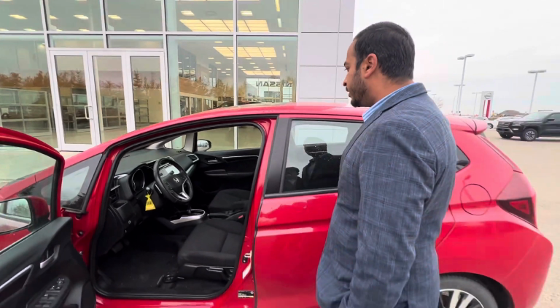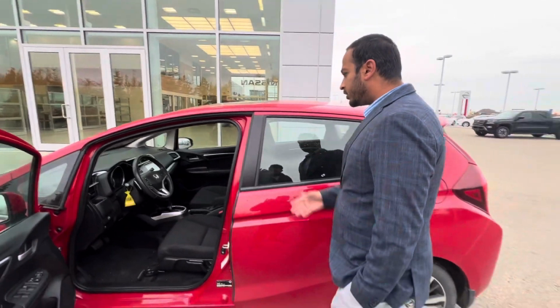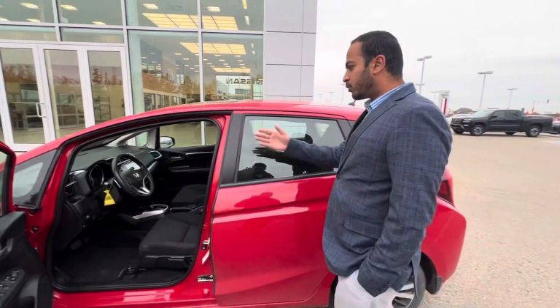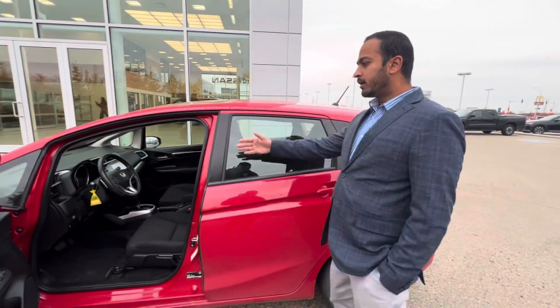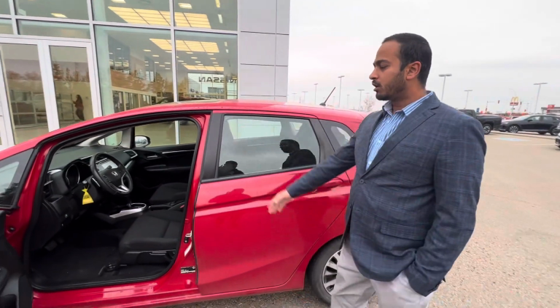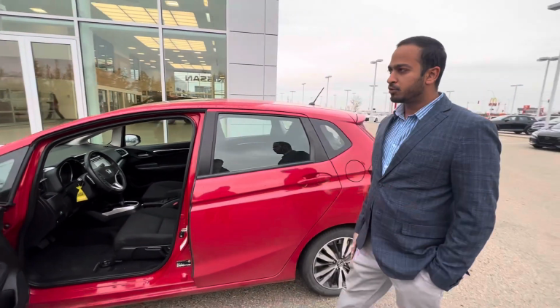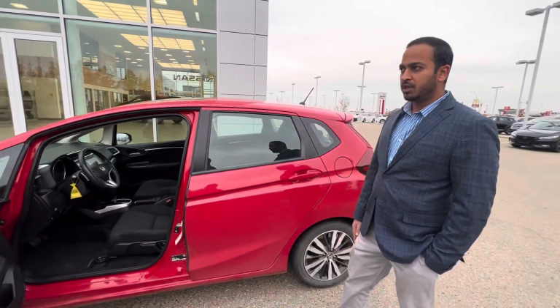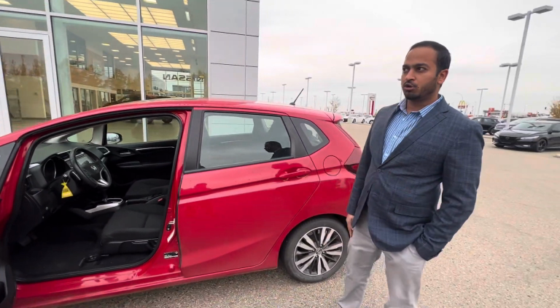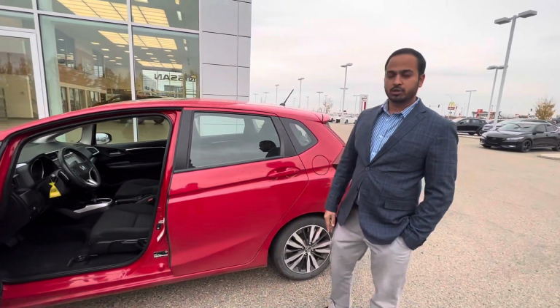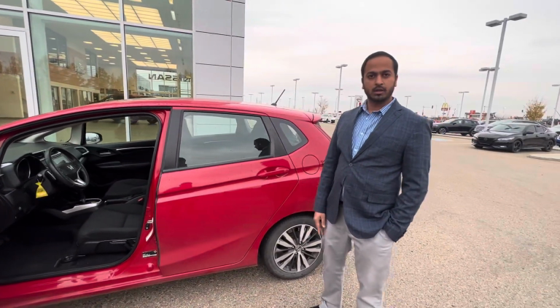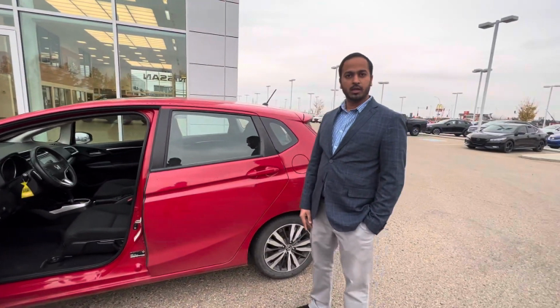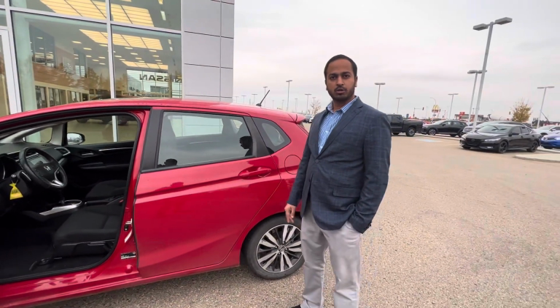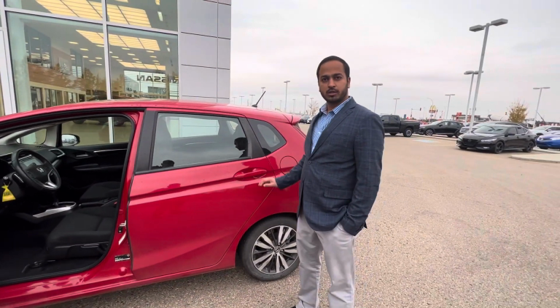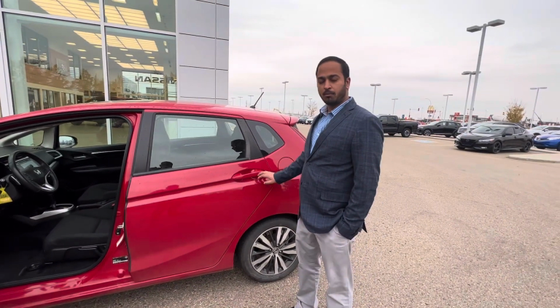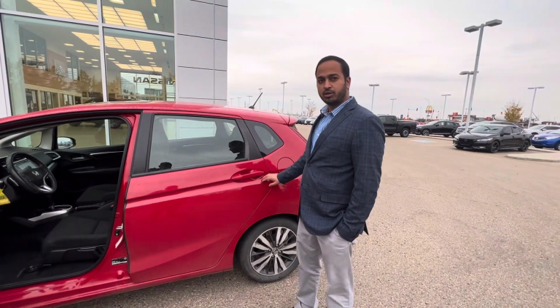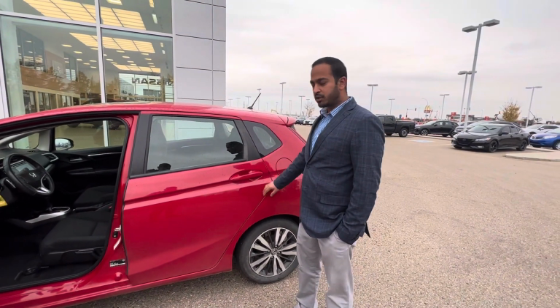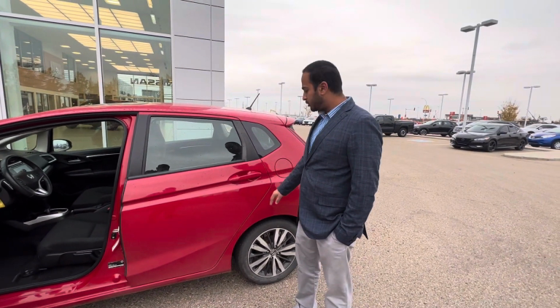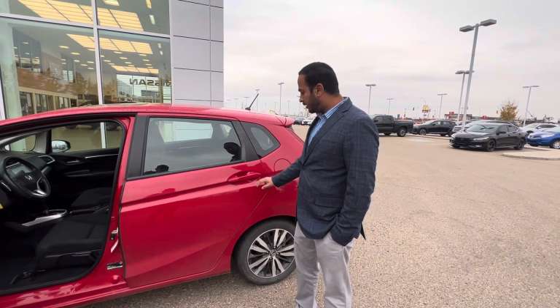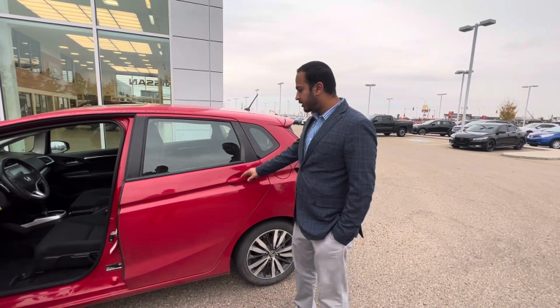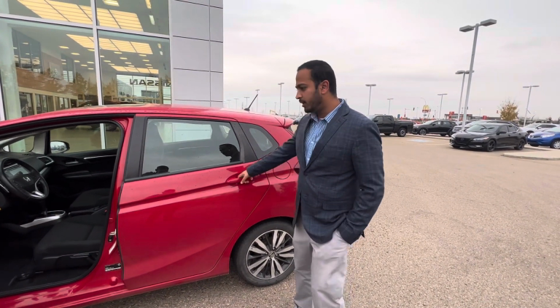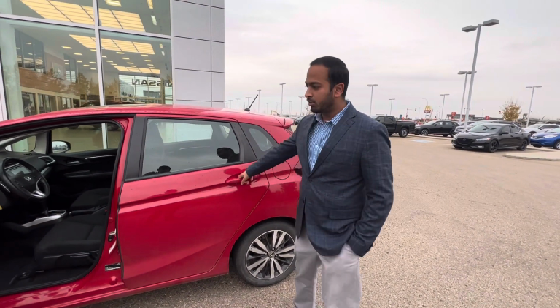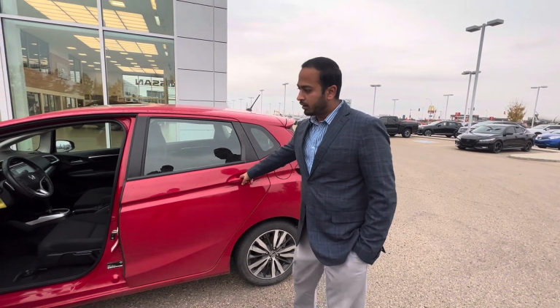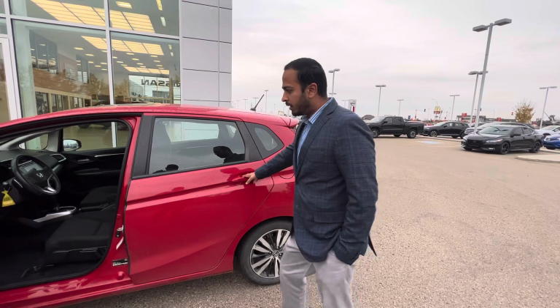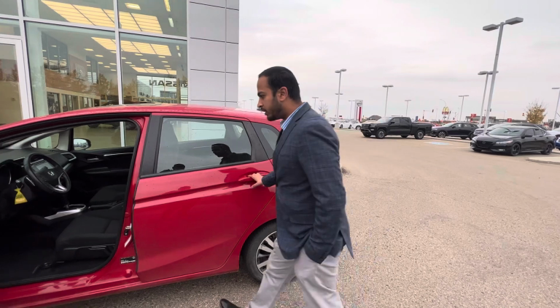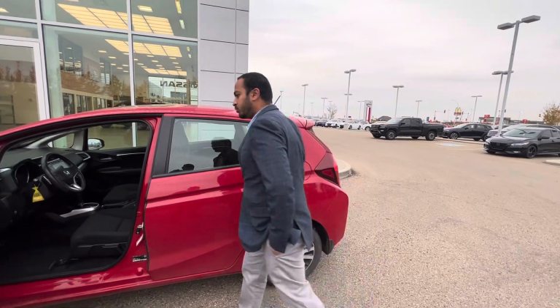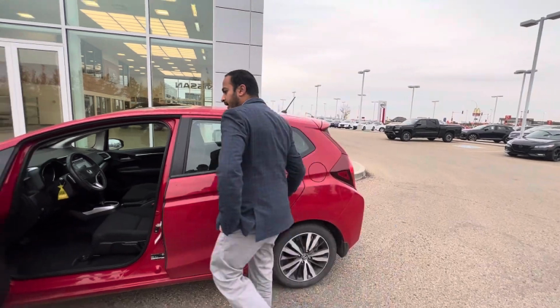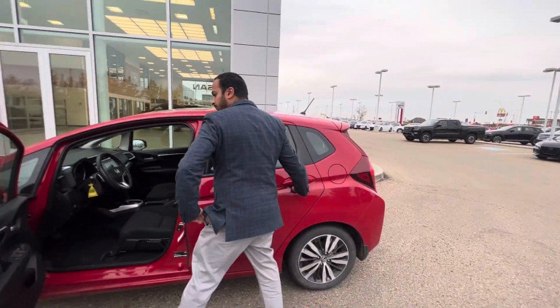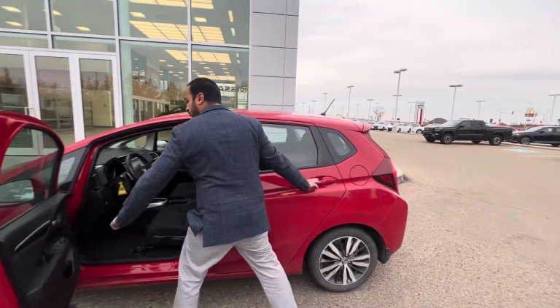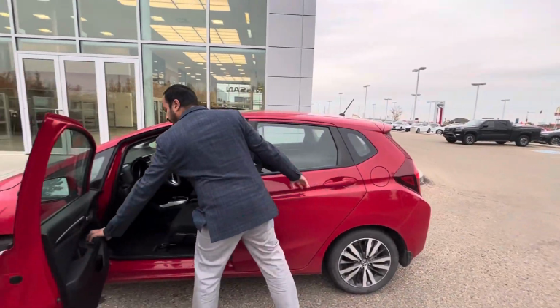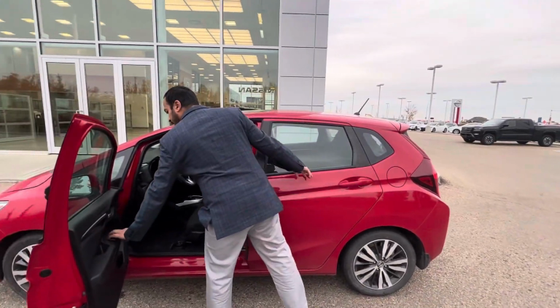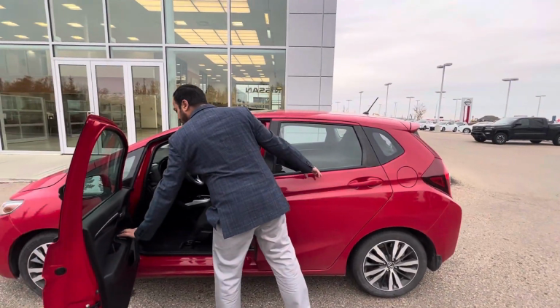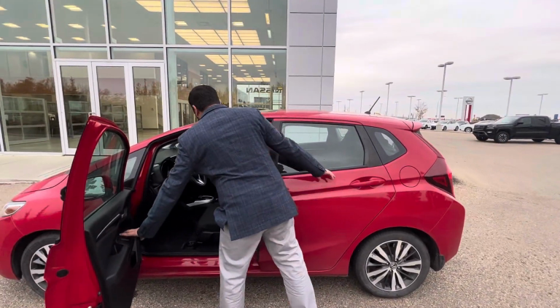This vehicle comes with an eco-mode system as well, which is really good and really helpful when it comes to gas.